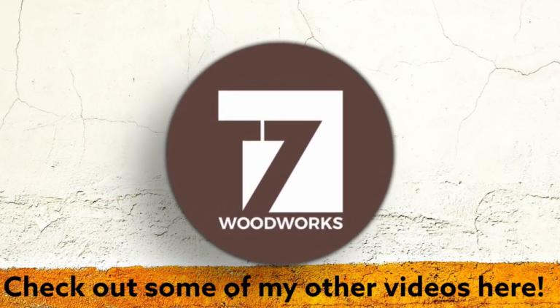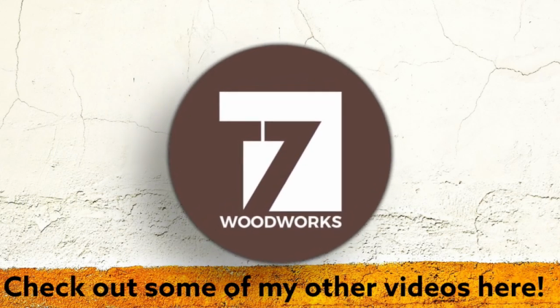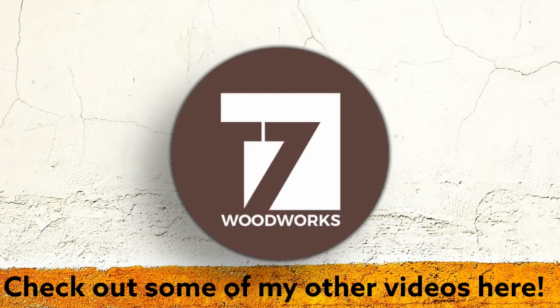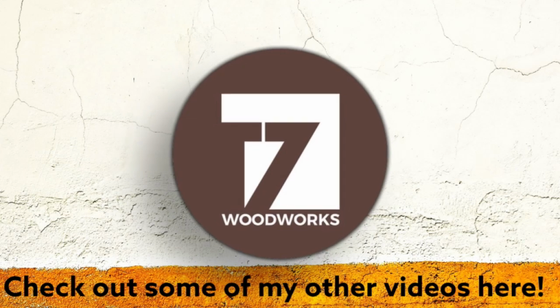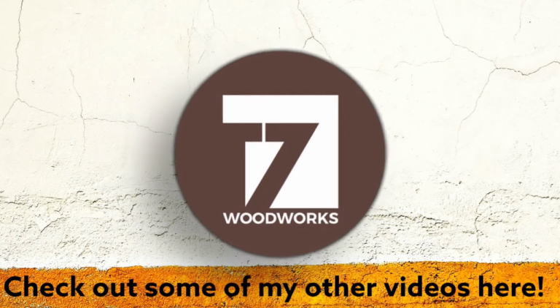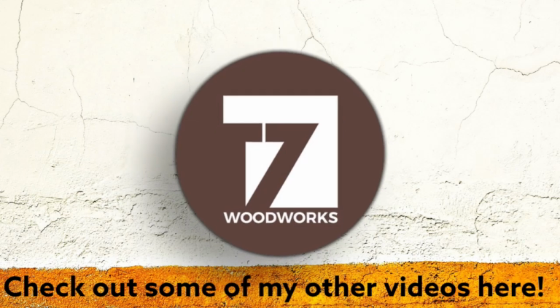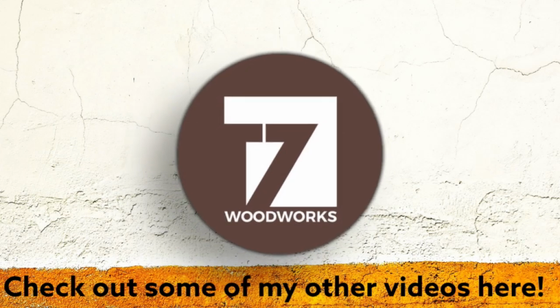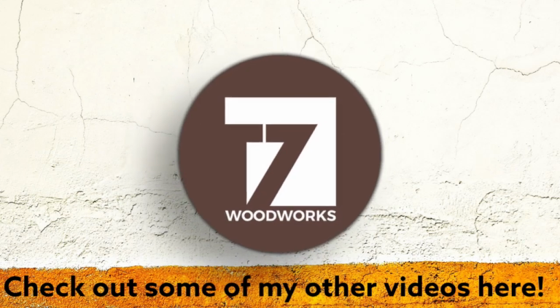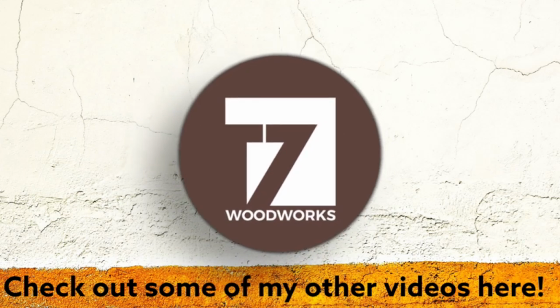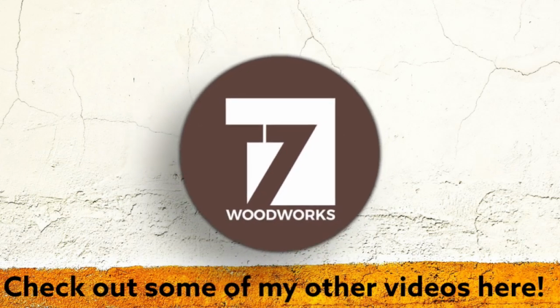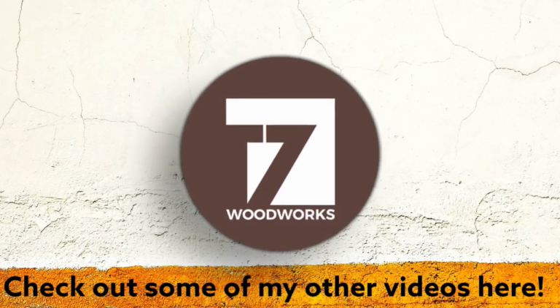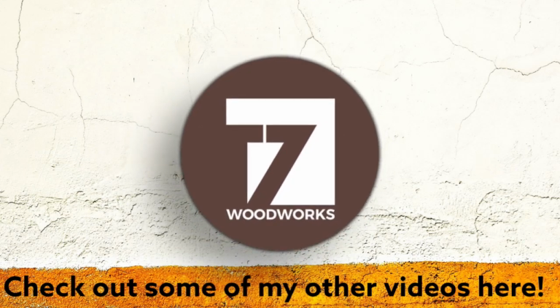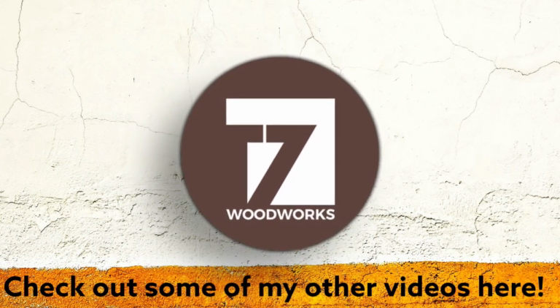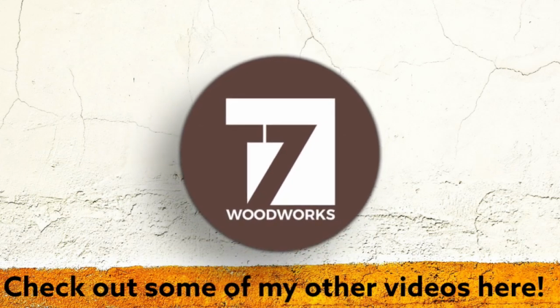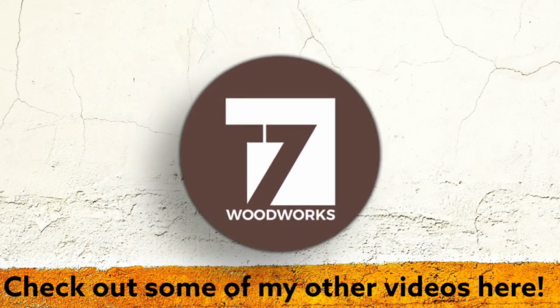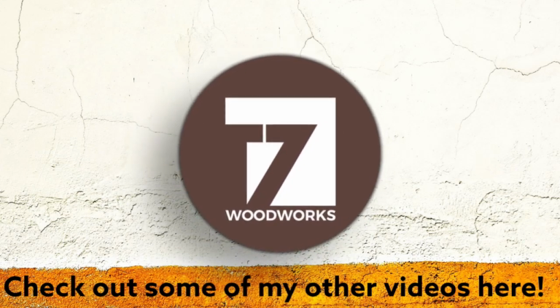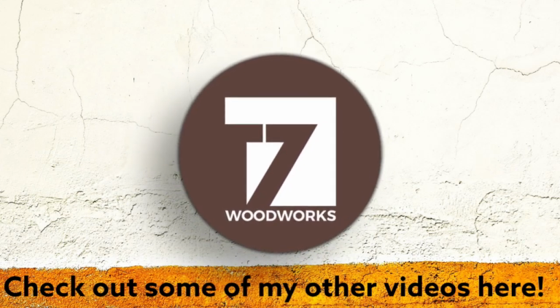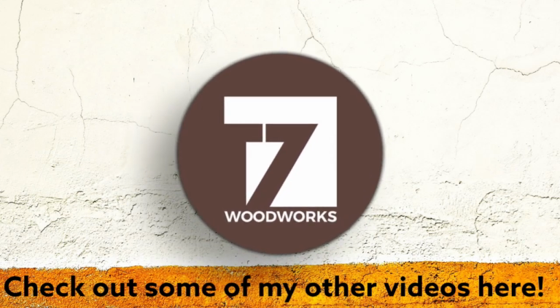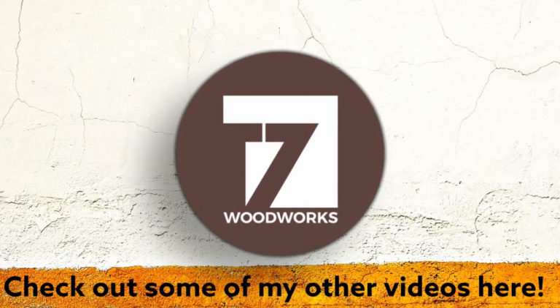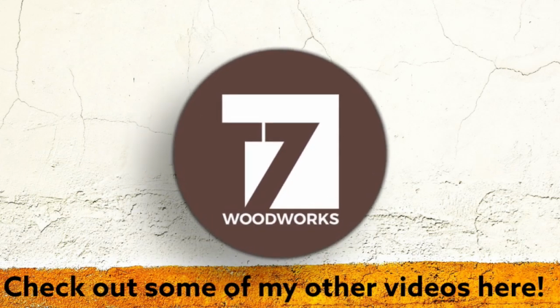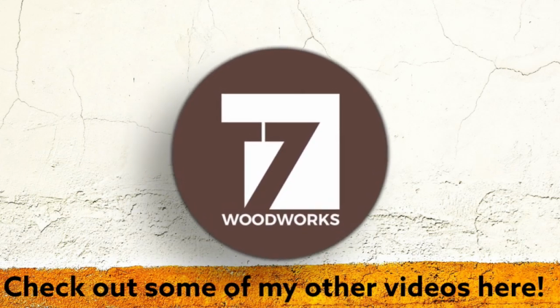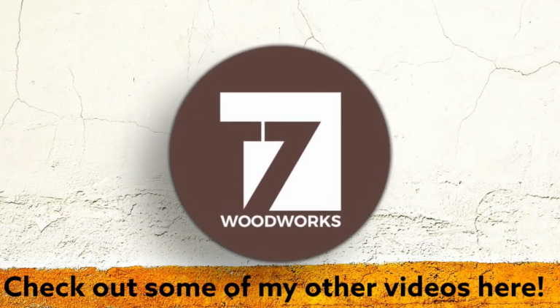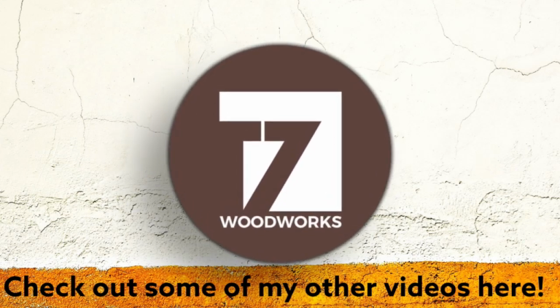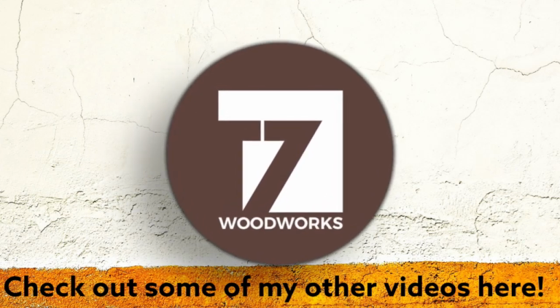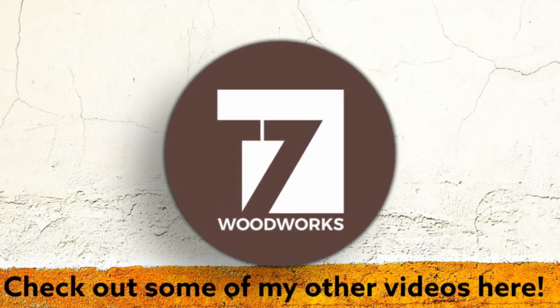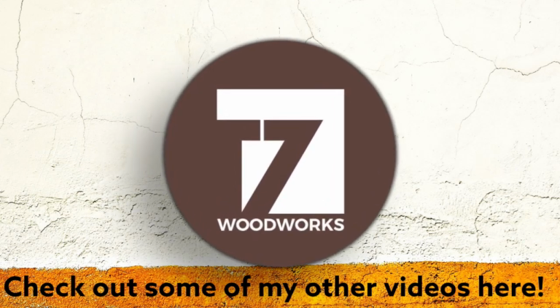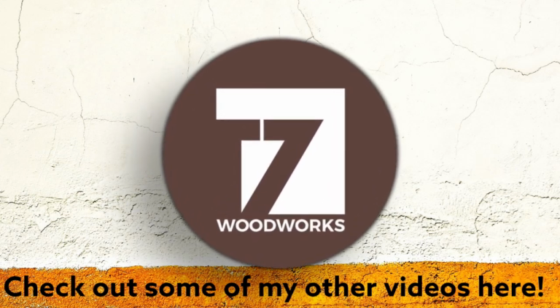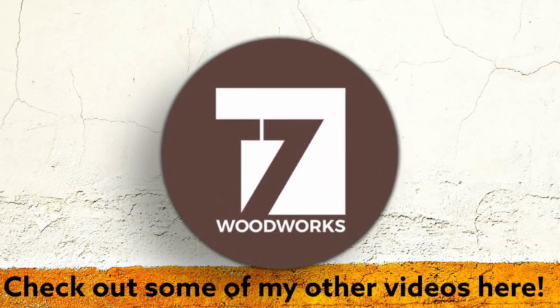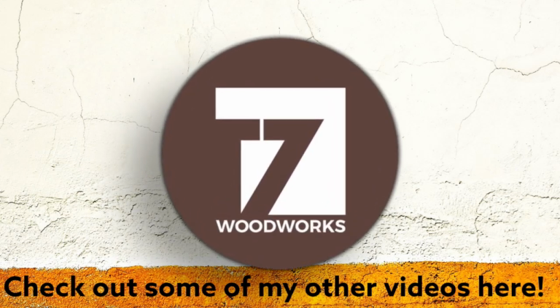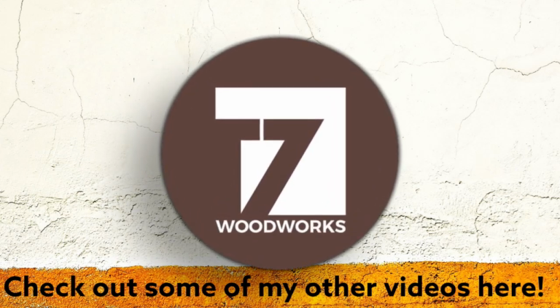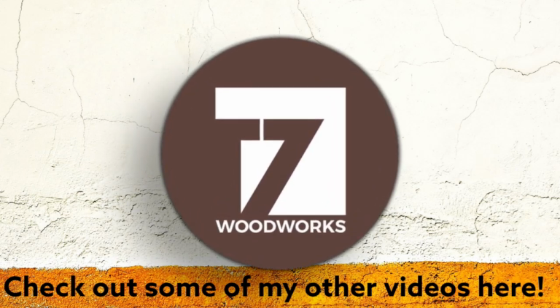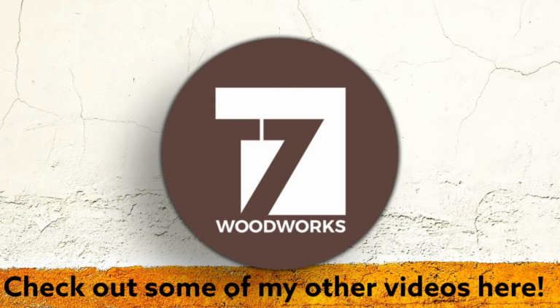And if you really liked the video, don't forget to subscribe to this channel. We'll see you on the next one.